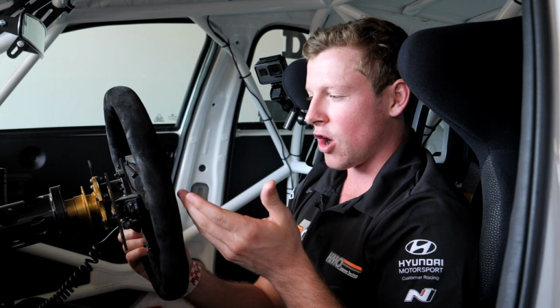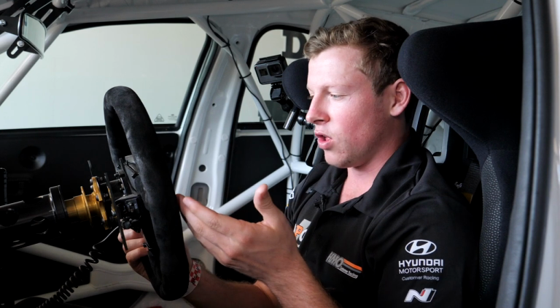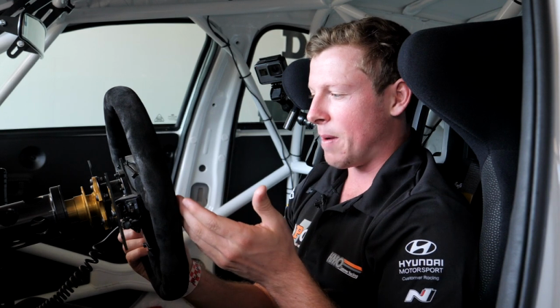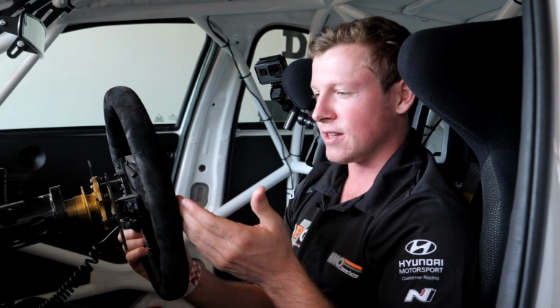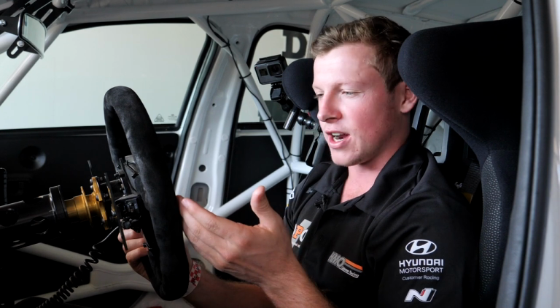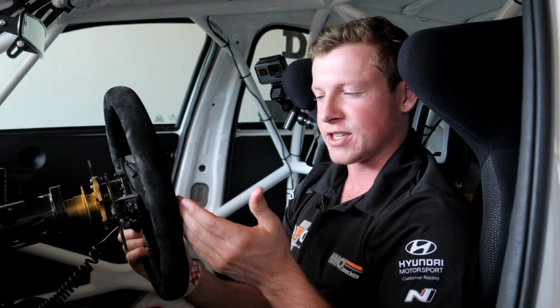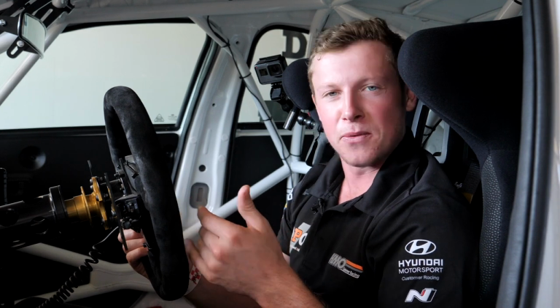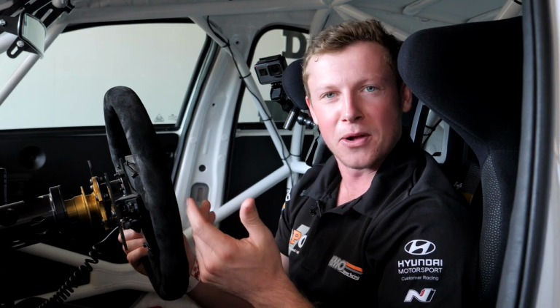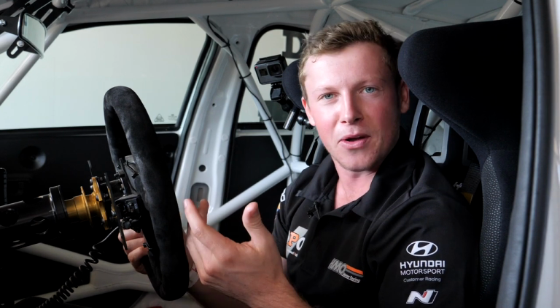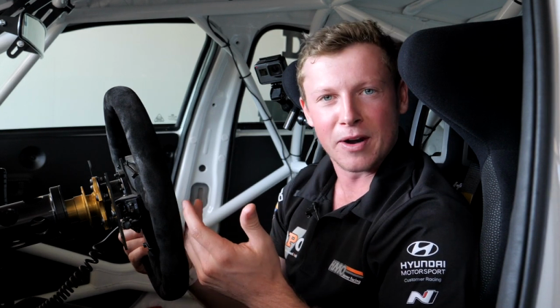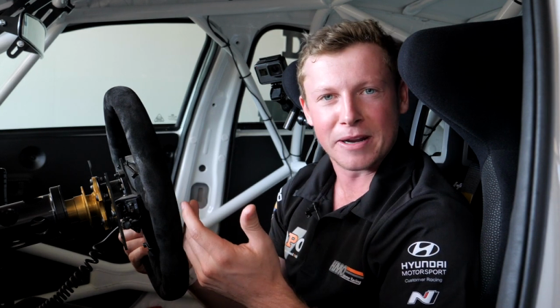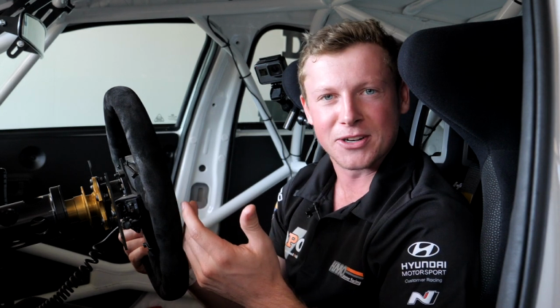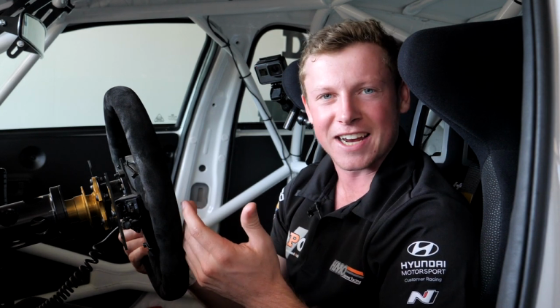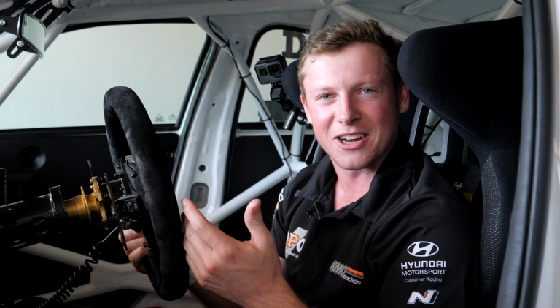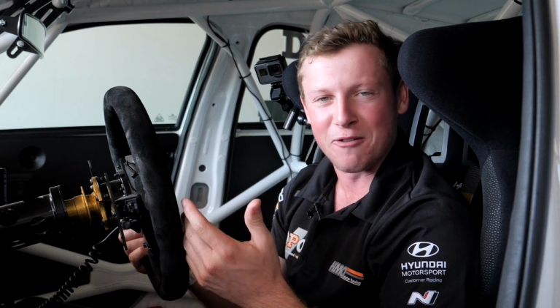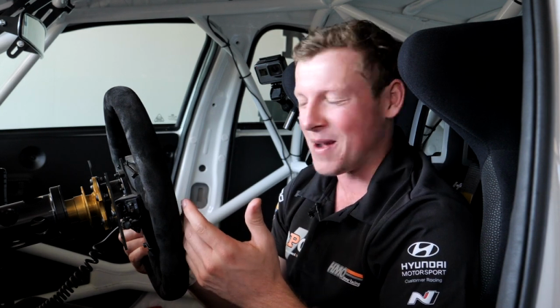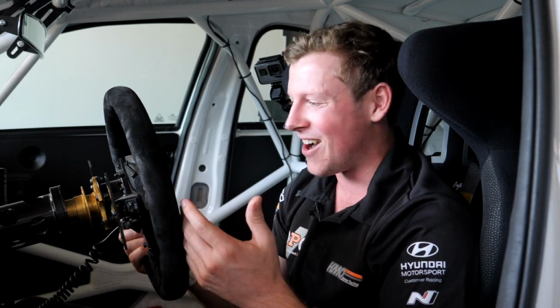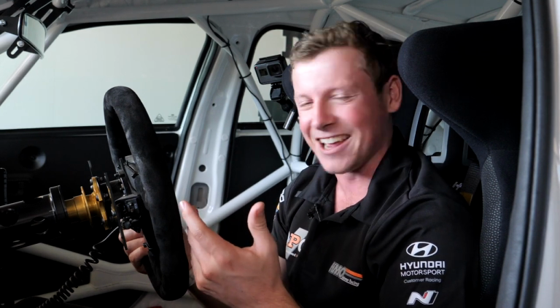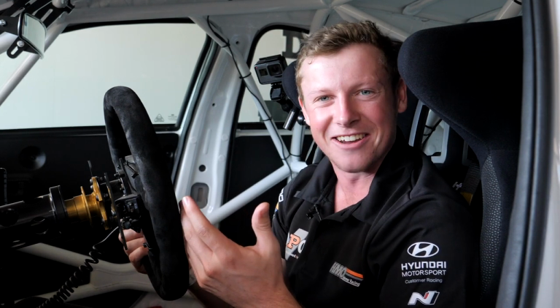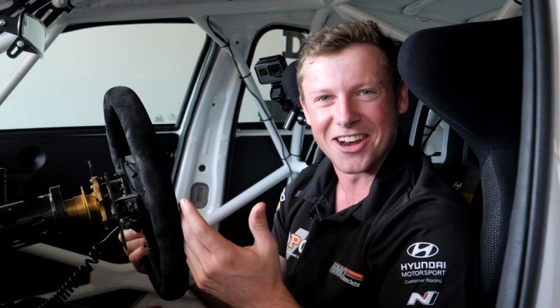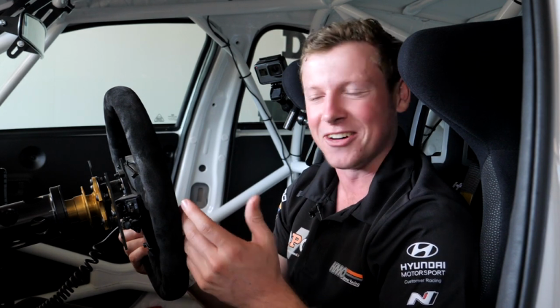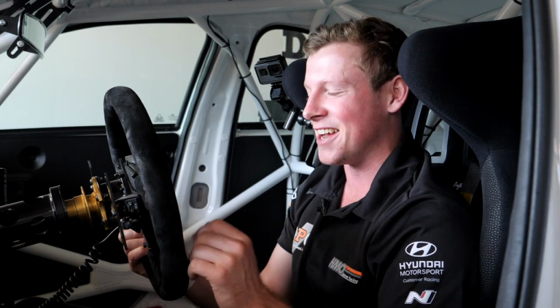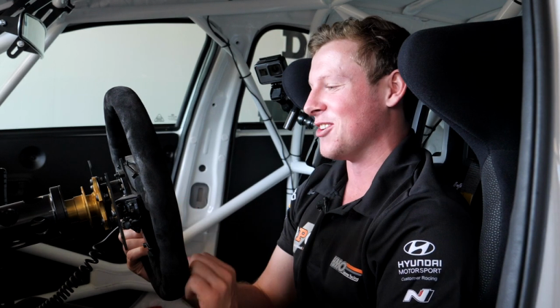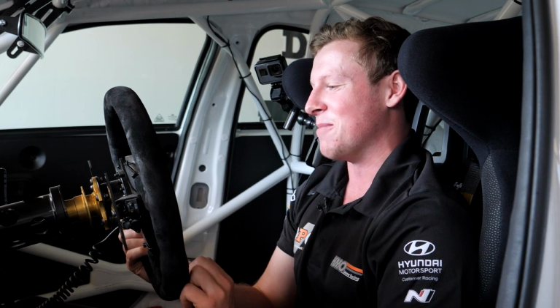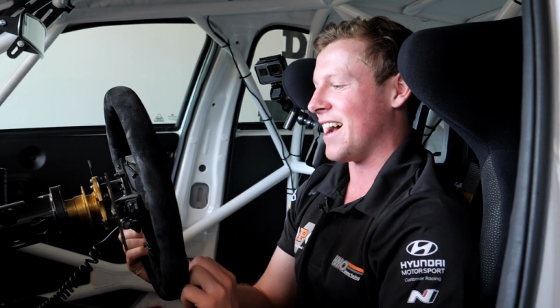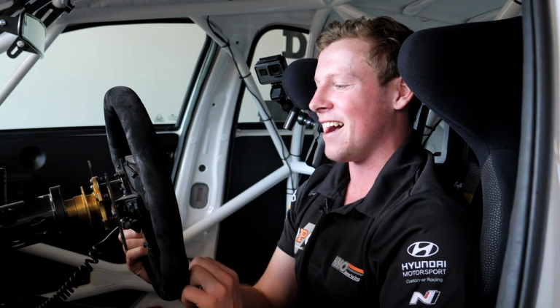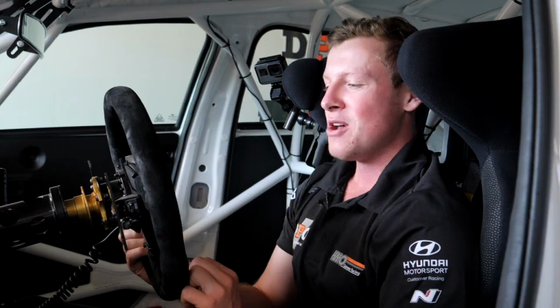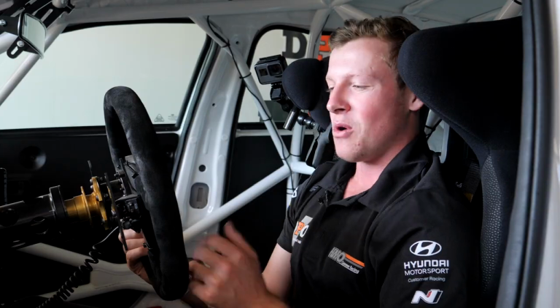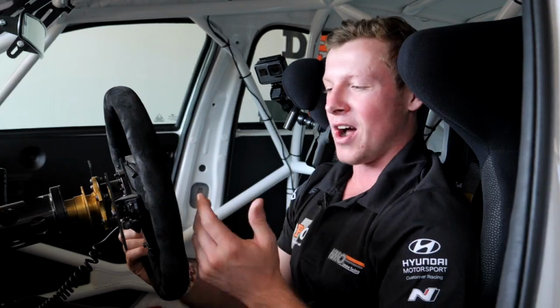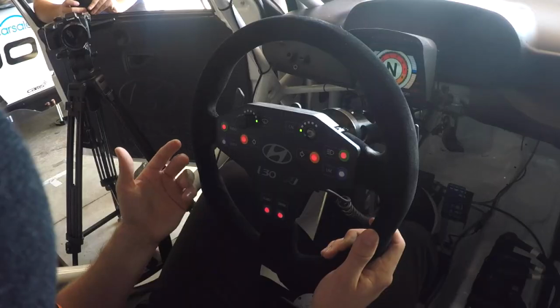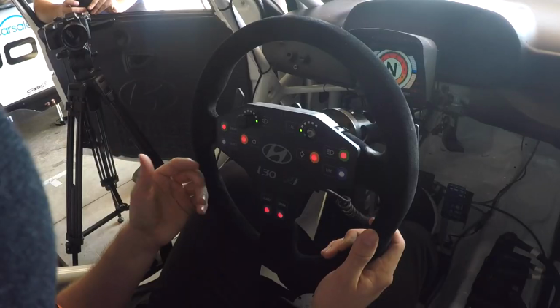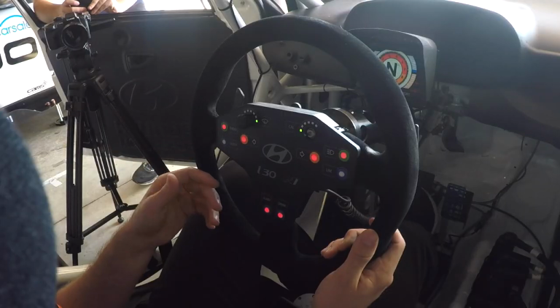We've got all the buttons on our steering wheel. They're a bit too technical for me — I hardly even know what they do, but we'll work it out from there.